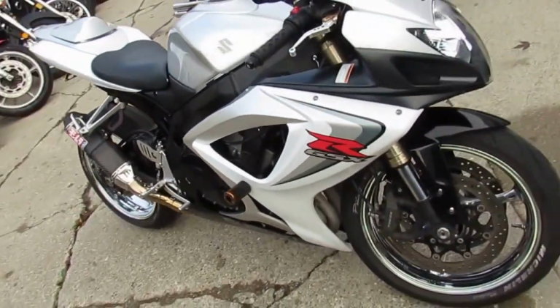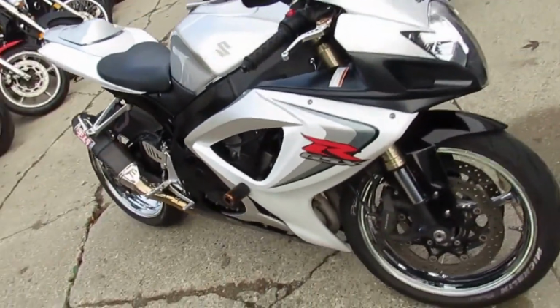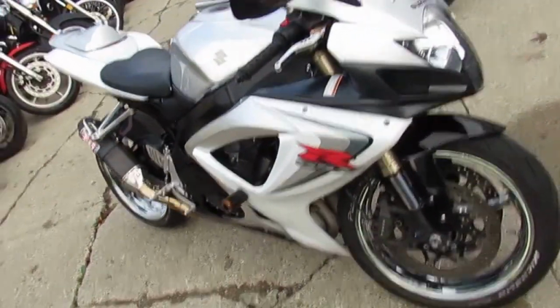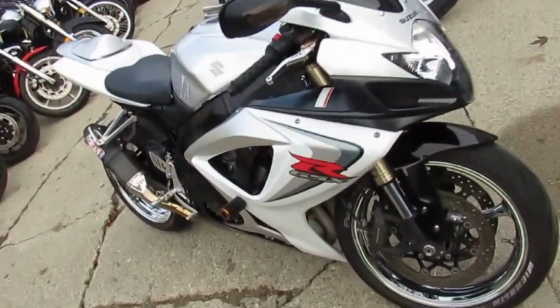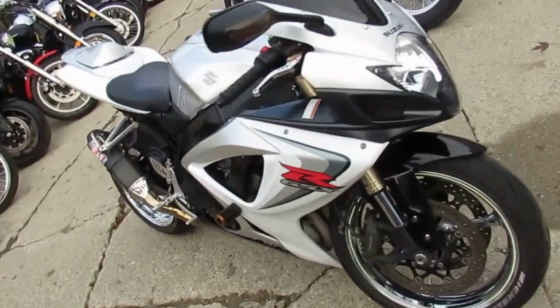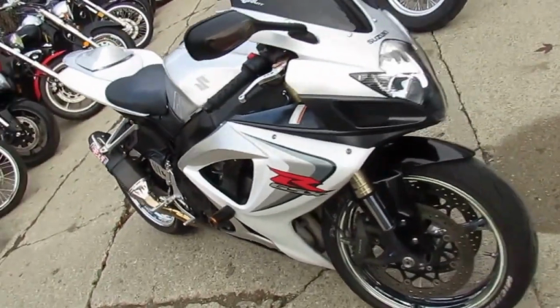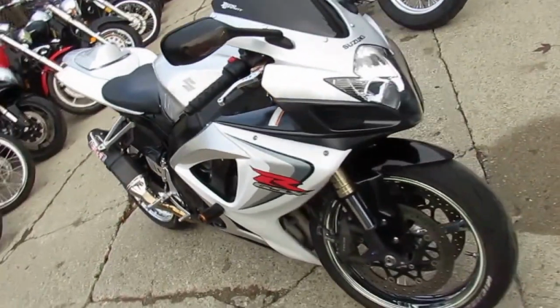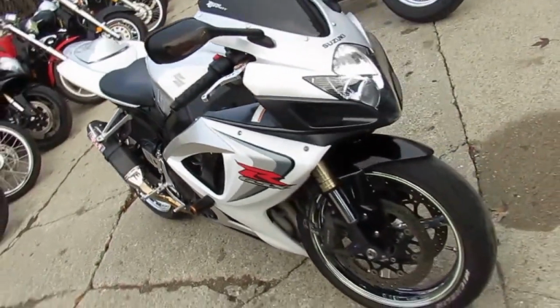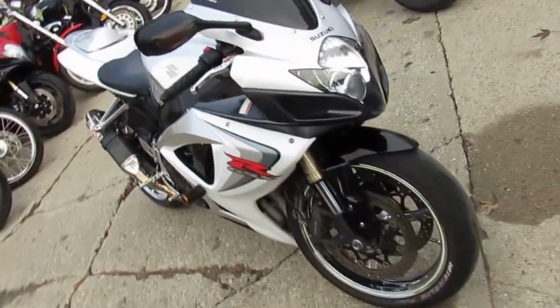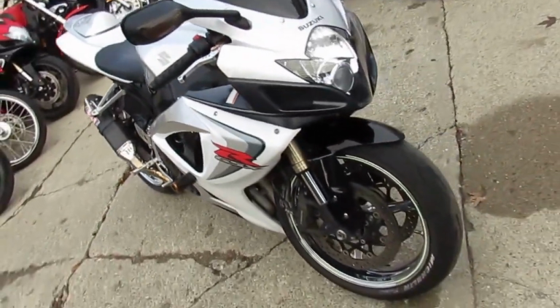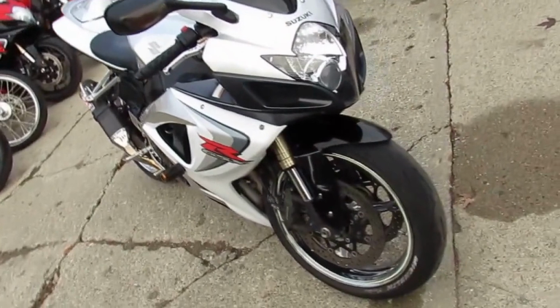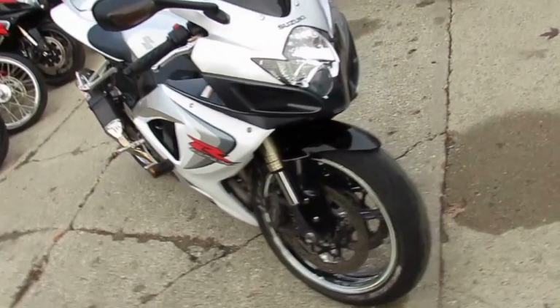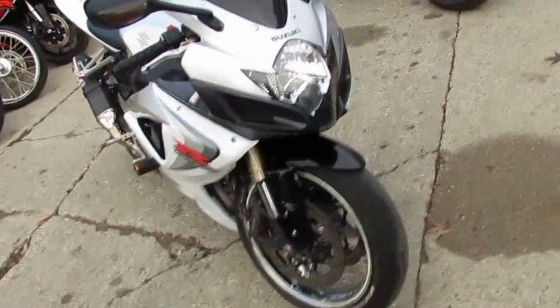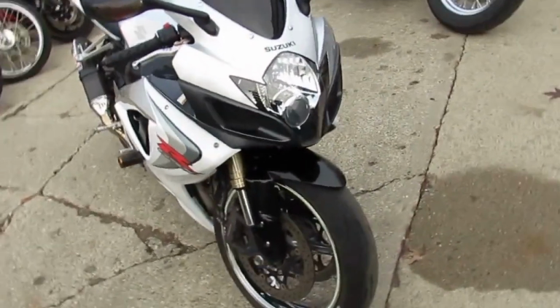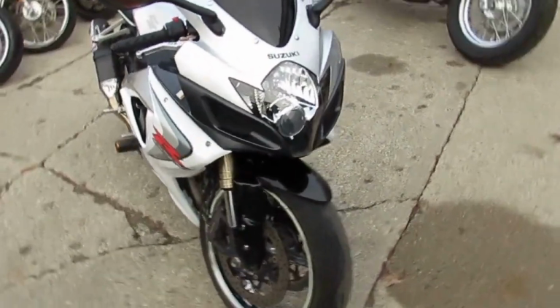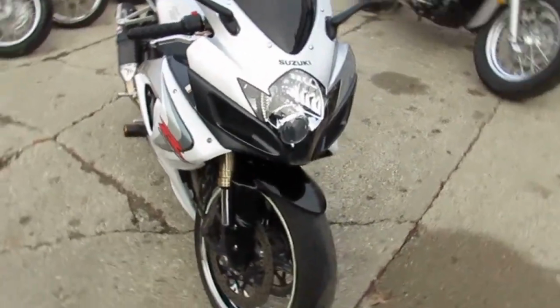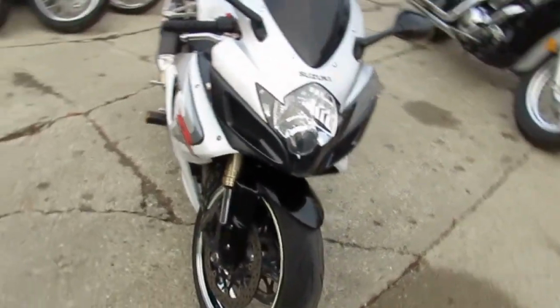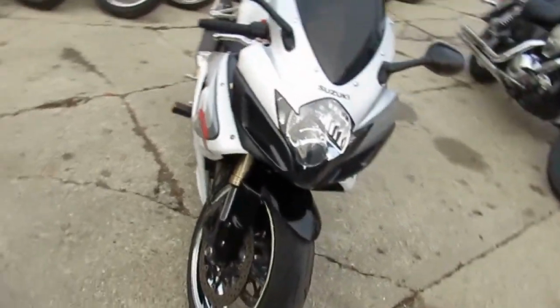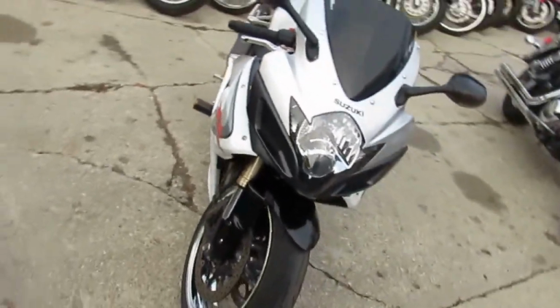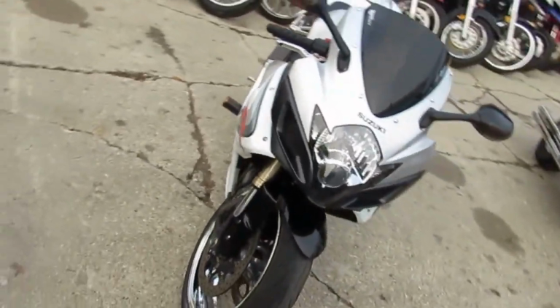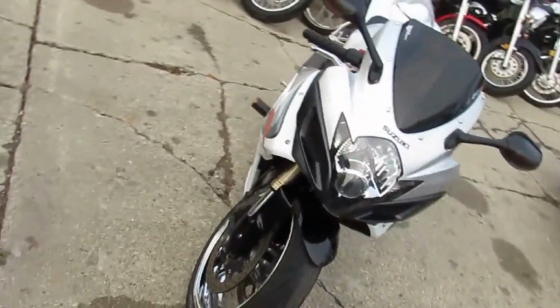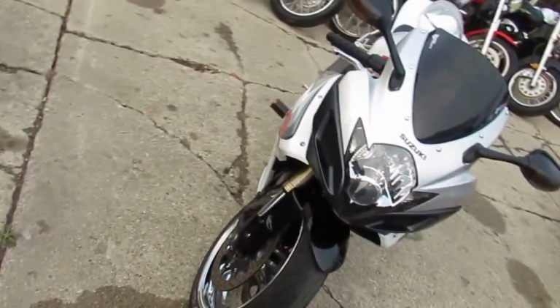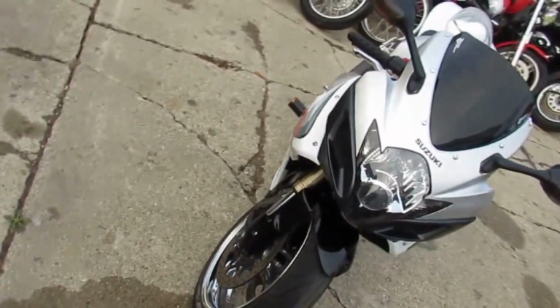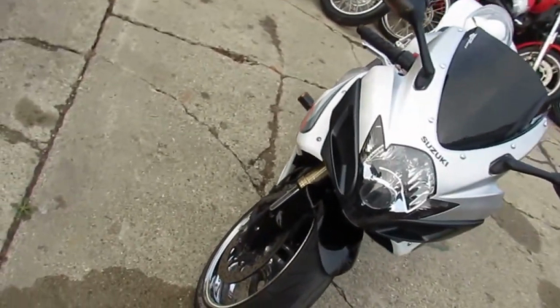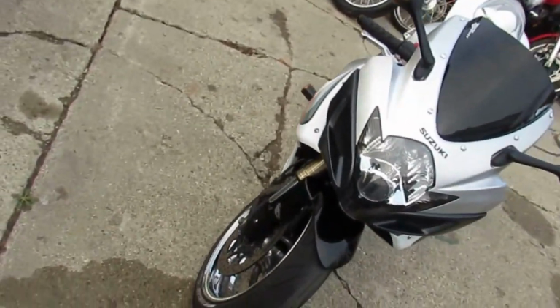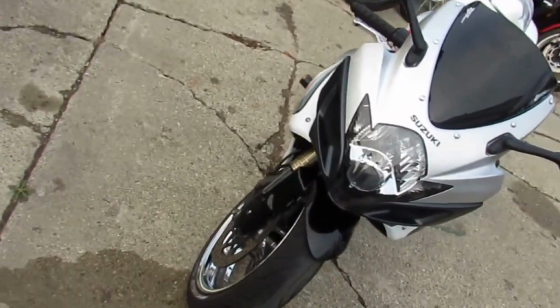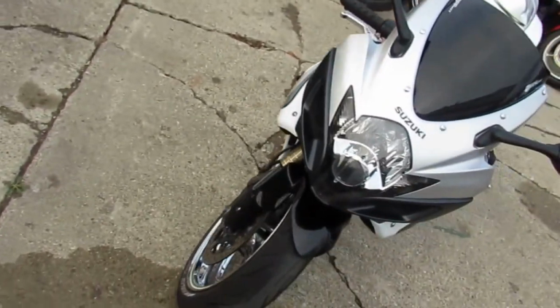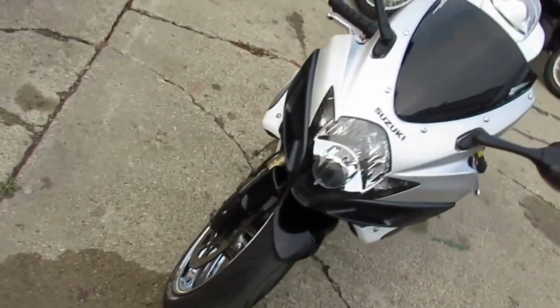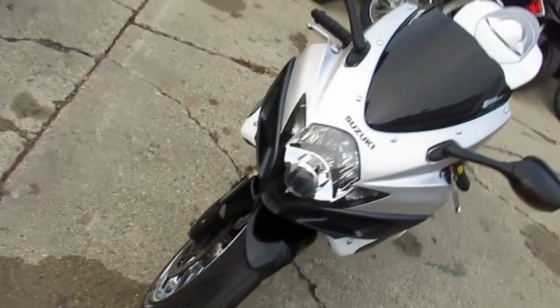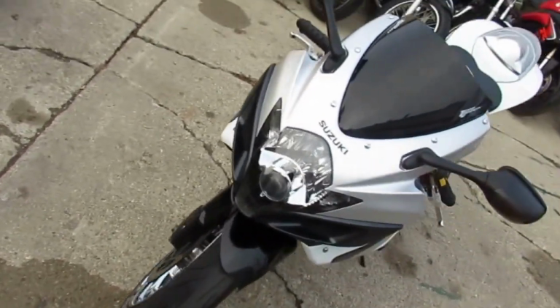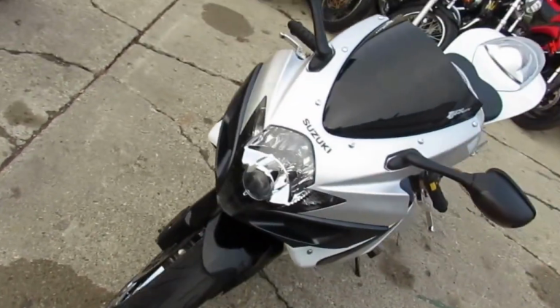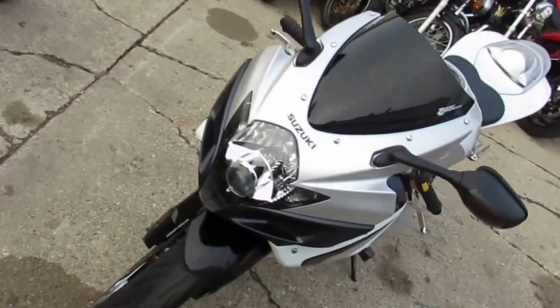It runs strong, needs nothing. It's just been serviced at an authorized dealership. We got this thing priced right at $5,500.